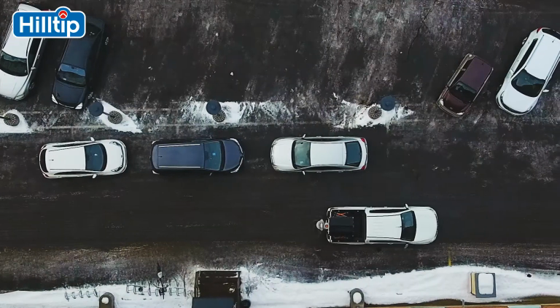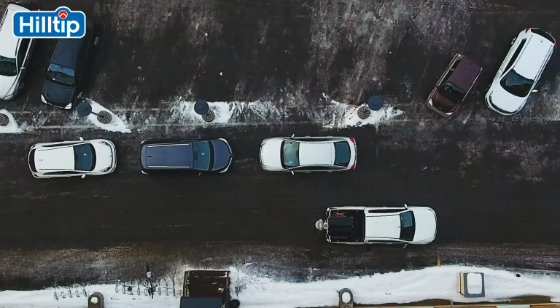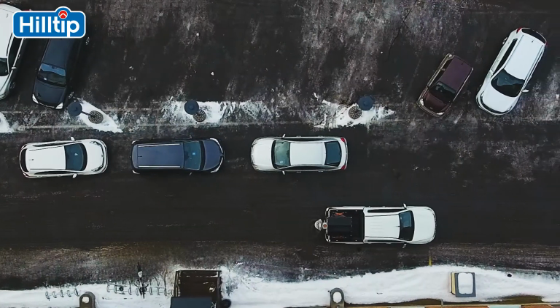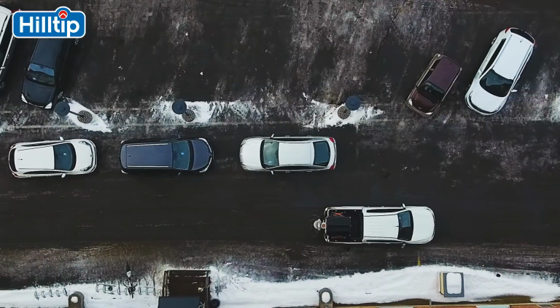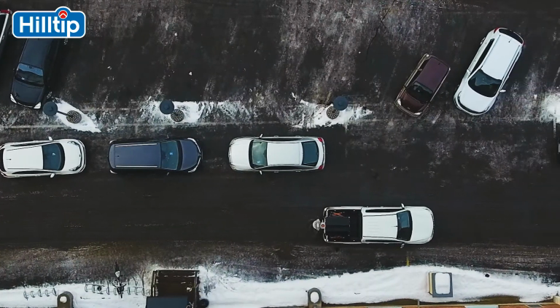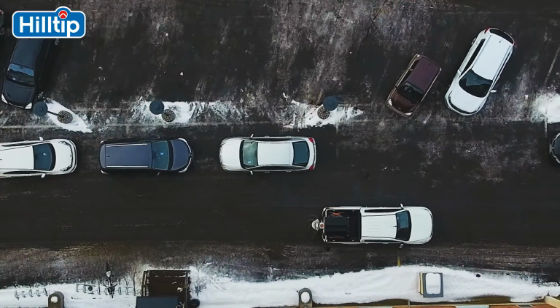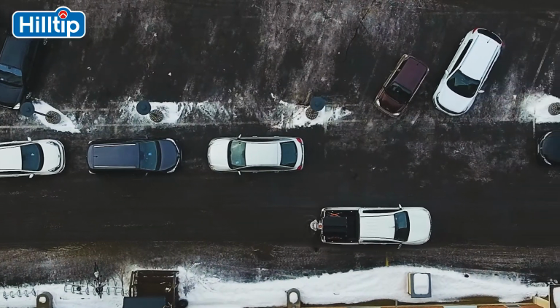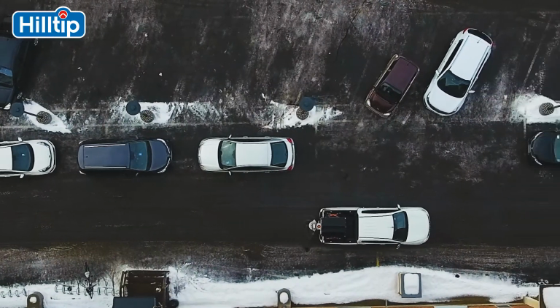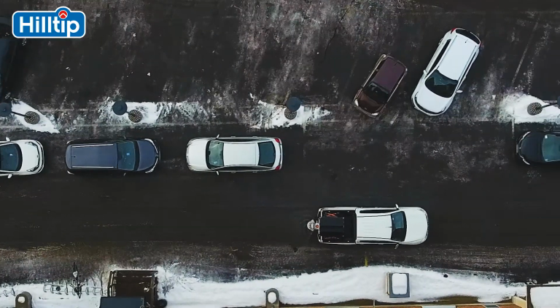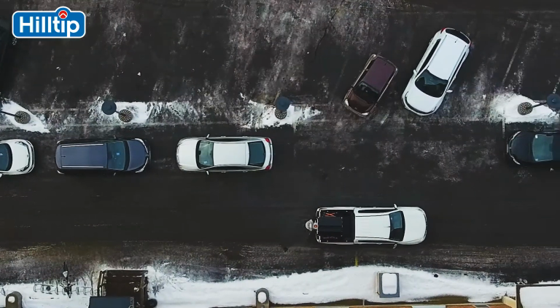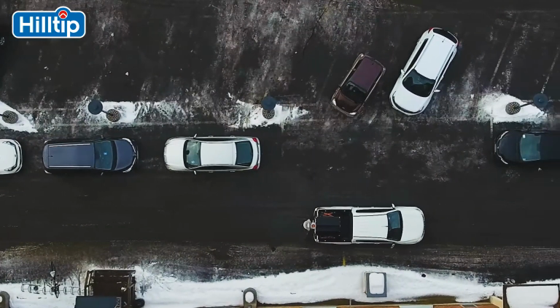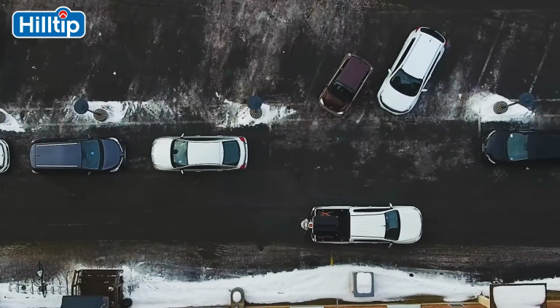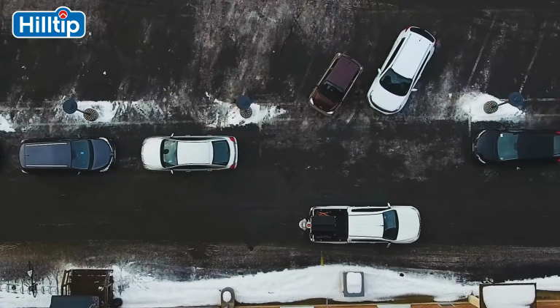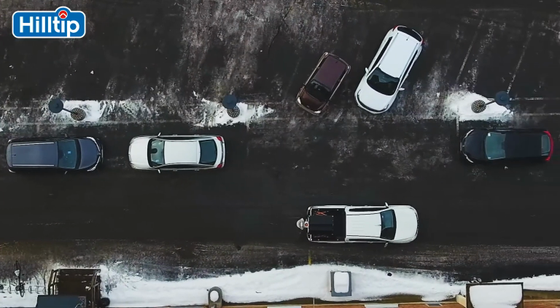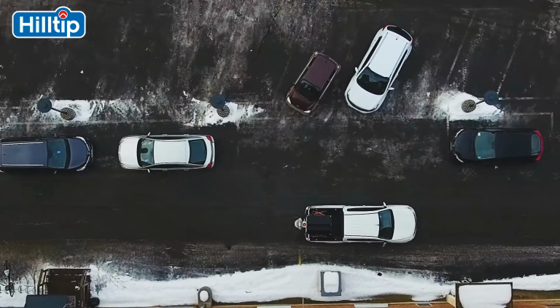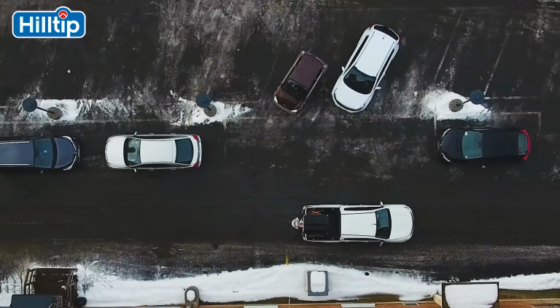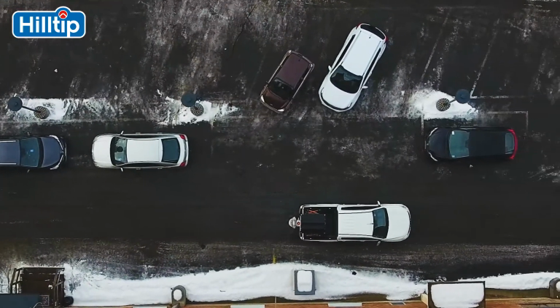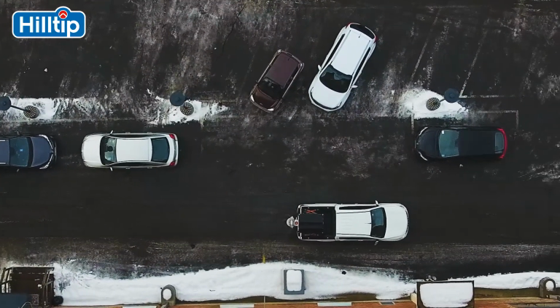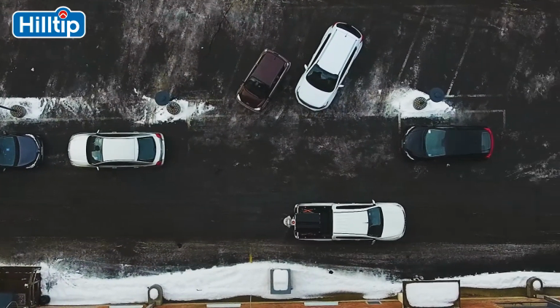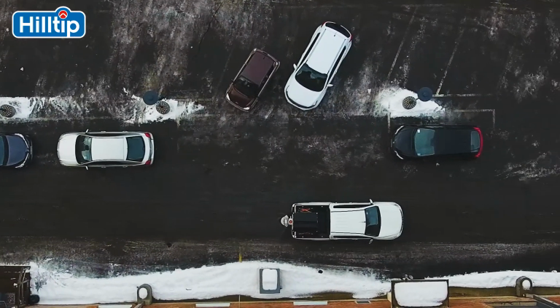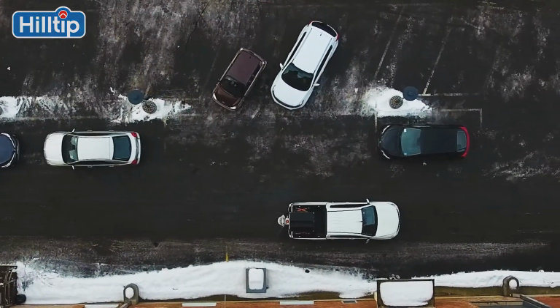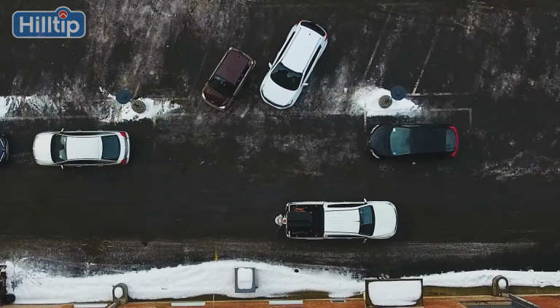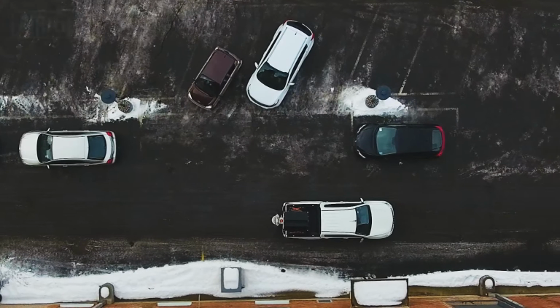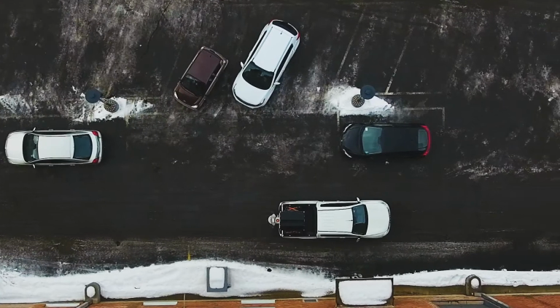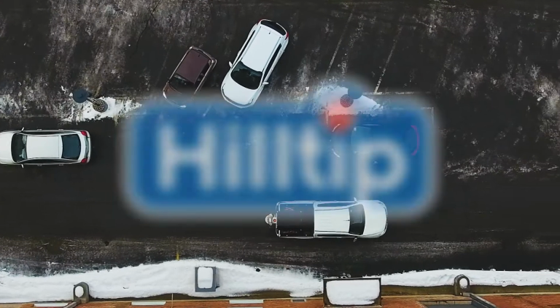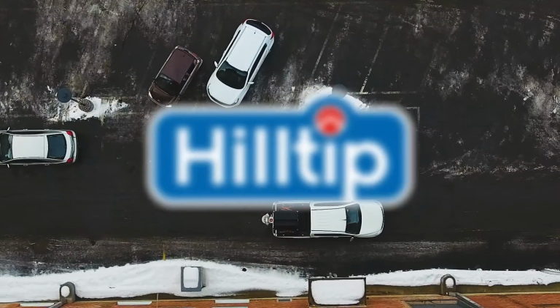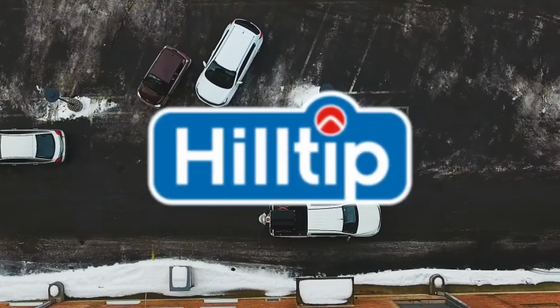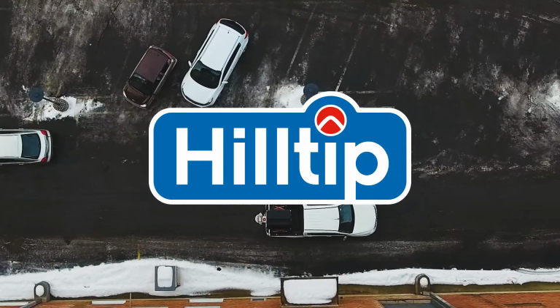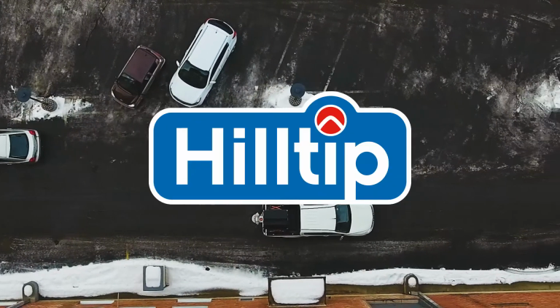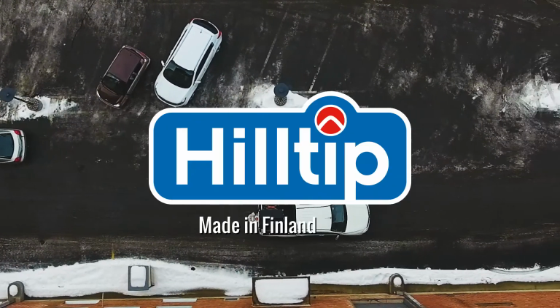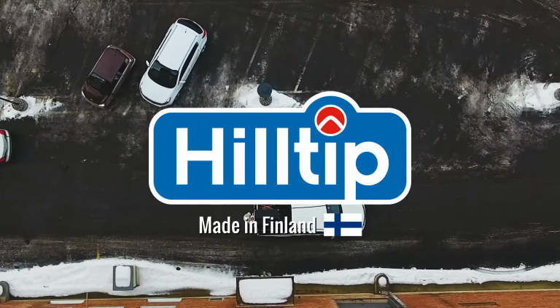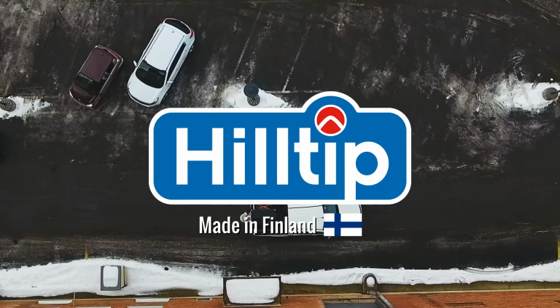Whilst you are busy doing what you do best, let us take care of the savings. Hilltip.